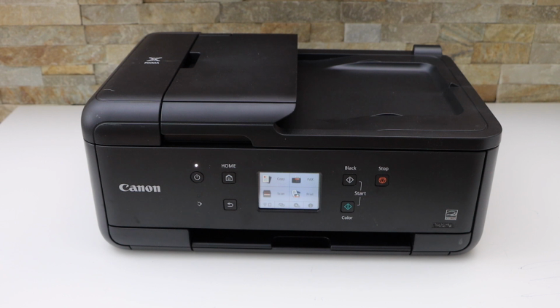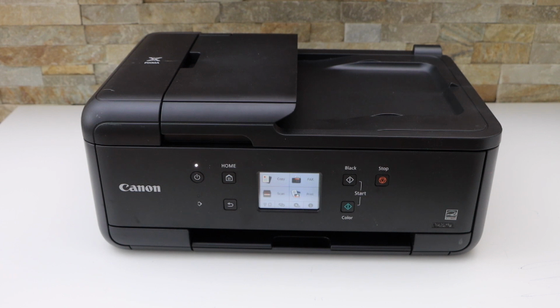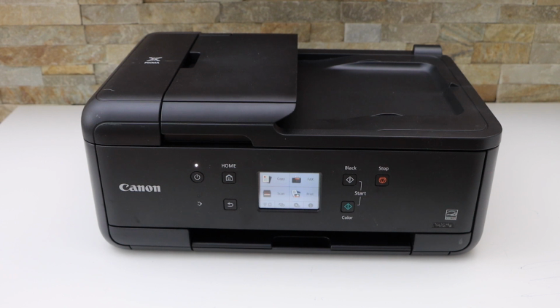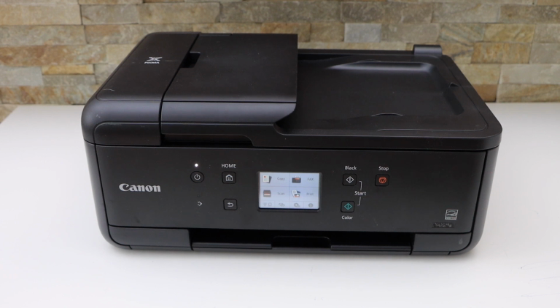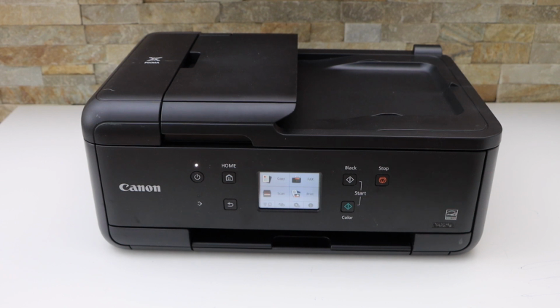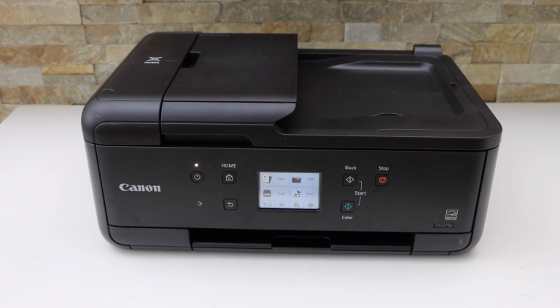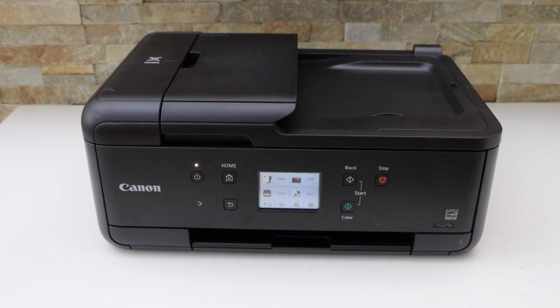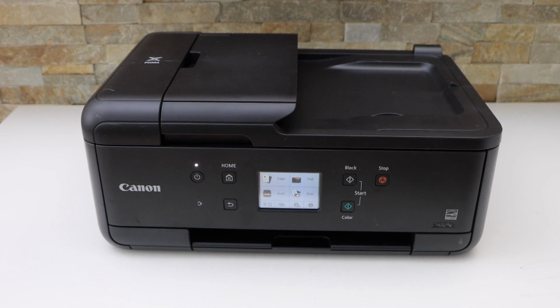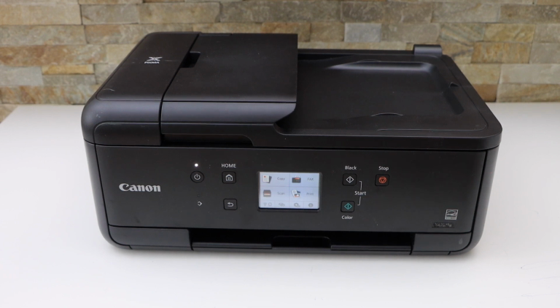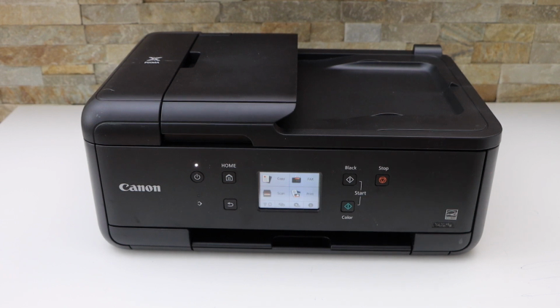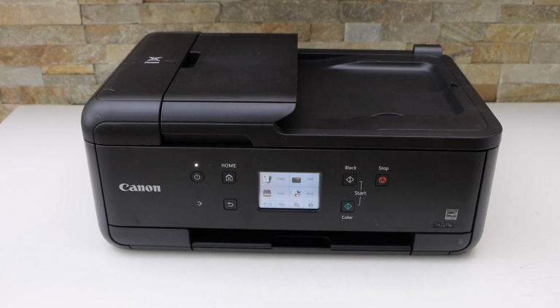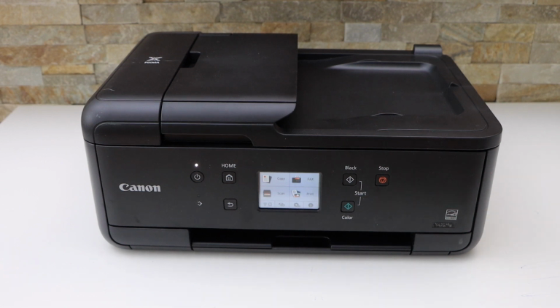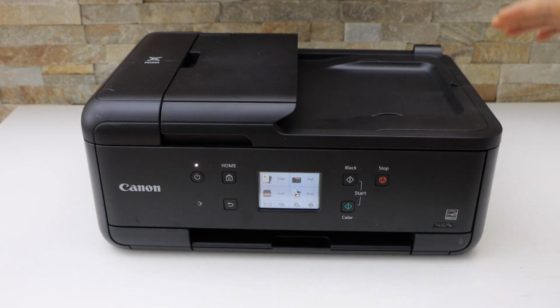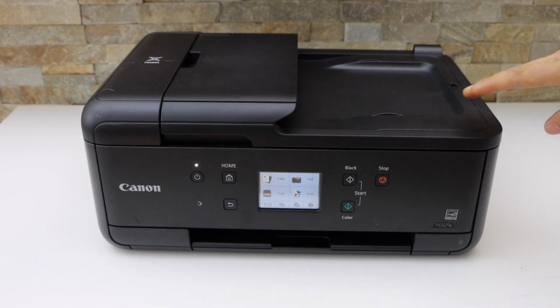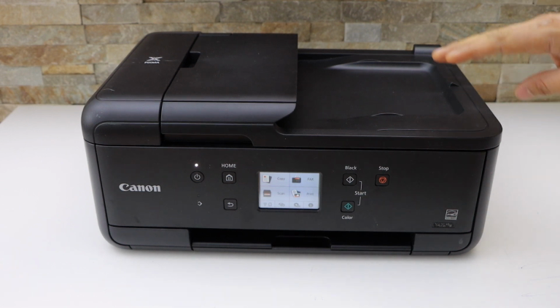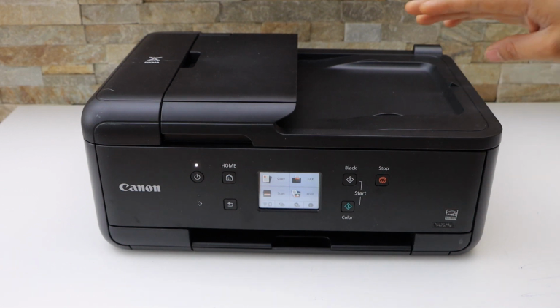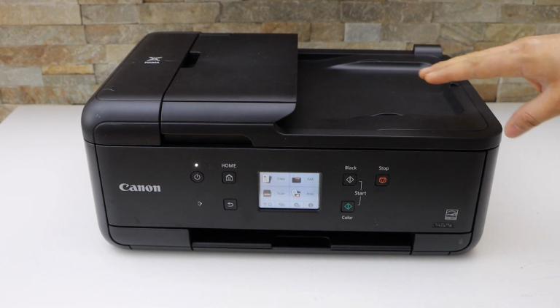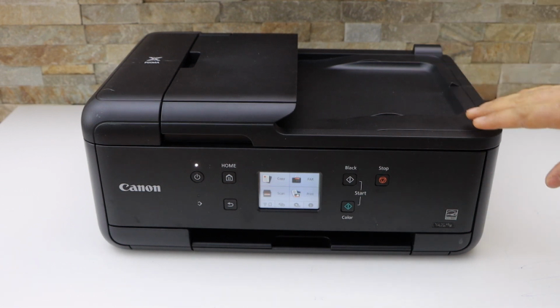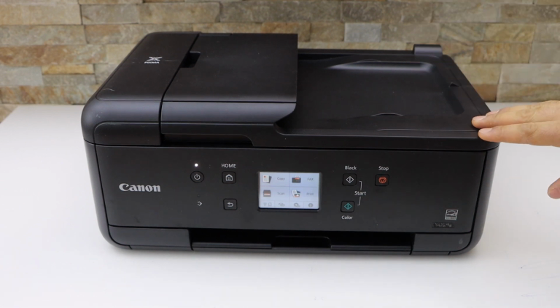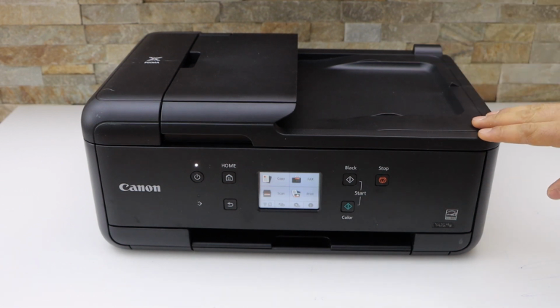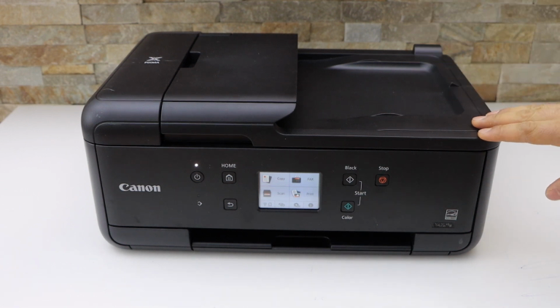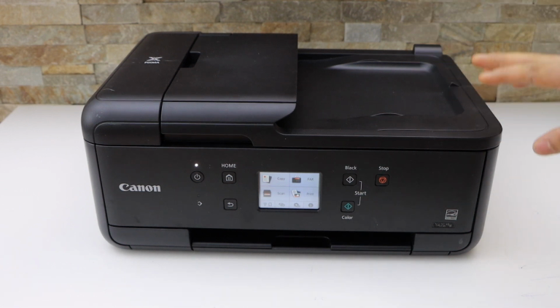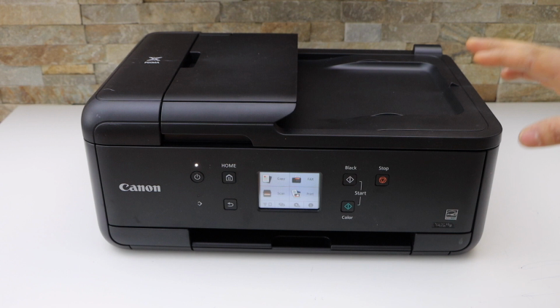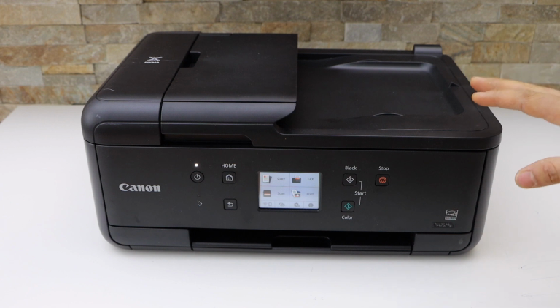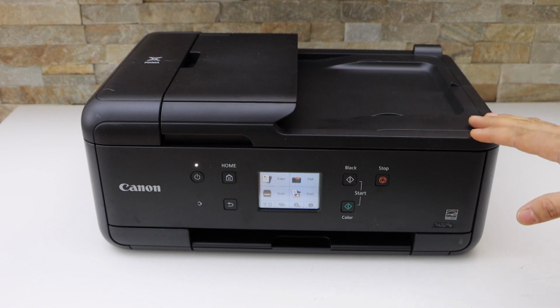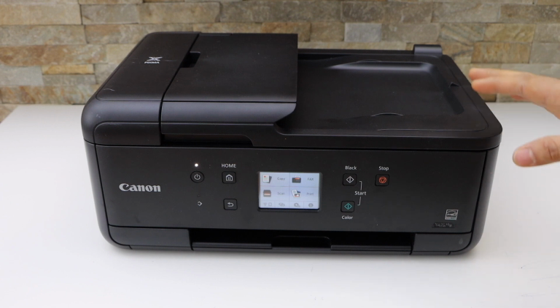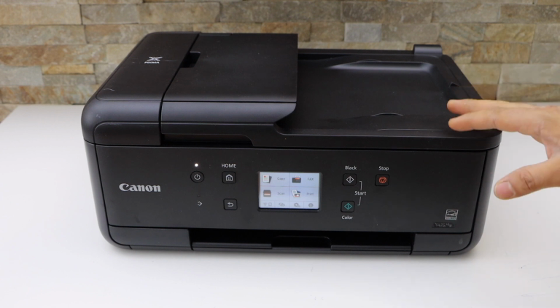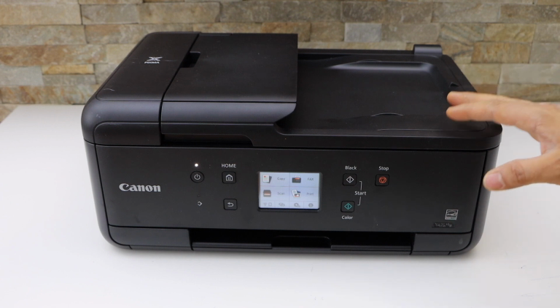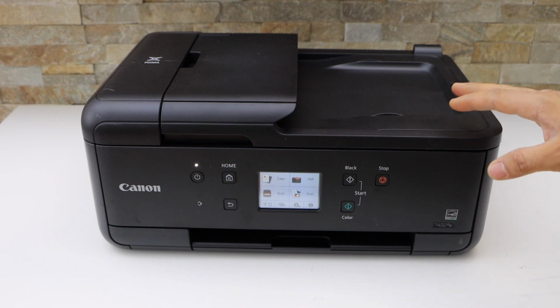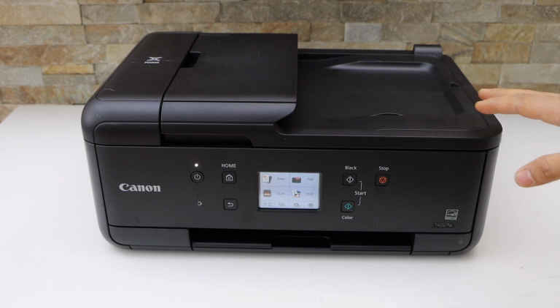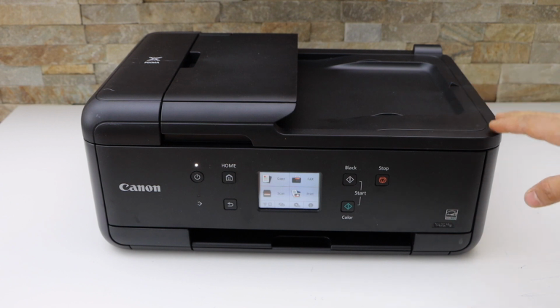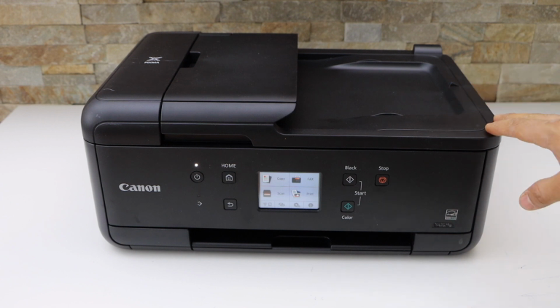In this video I'm going to show you how to do the Wi-Fi setup of your Canon PIXMA TR 7600 series printer.